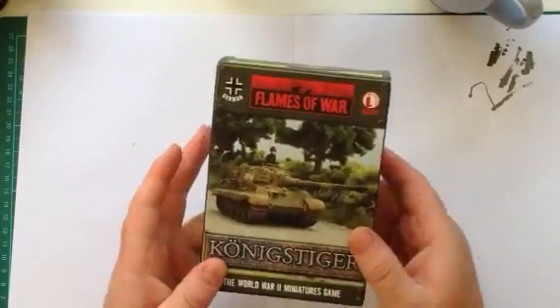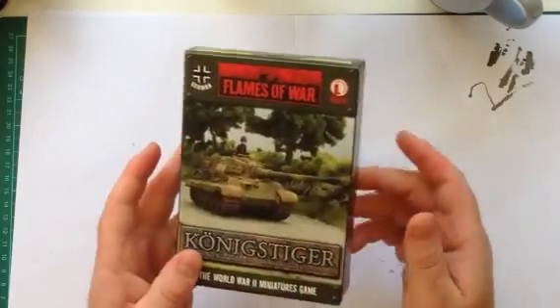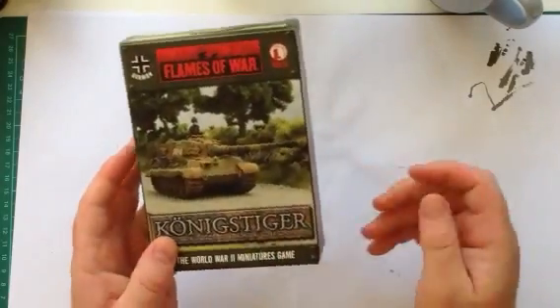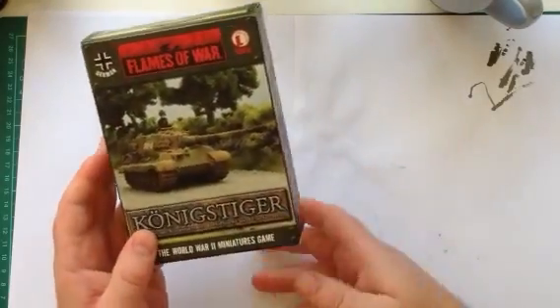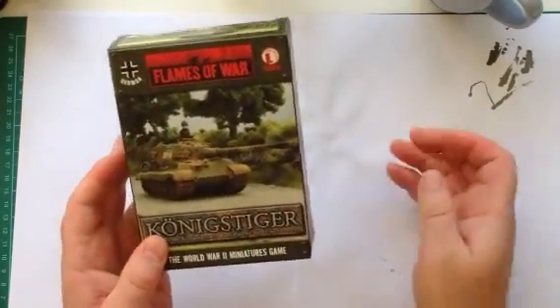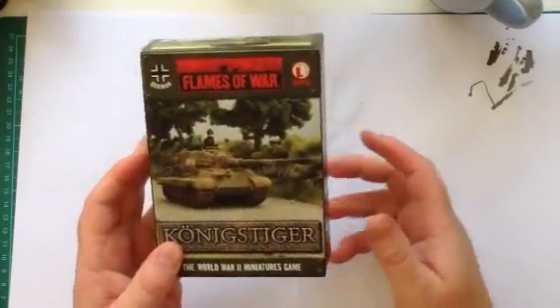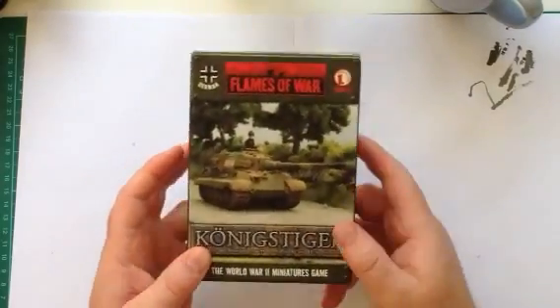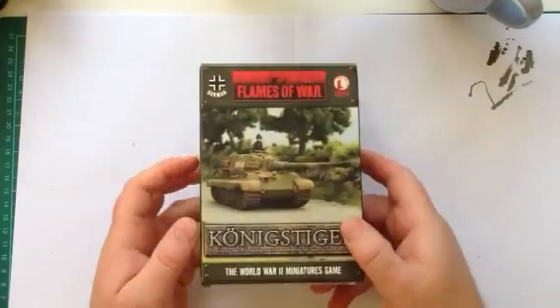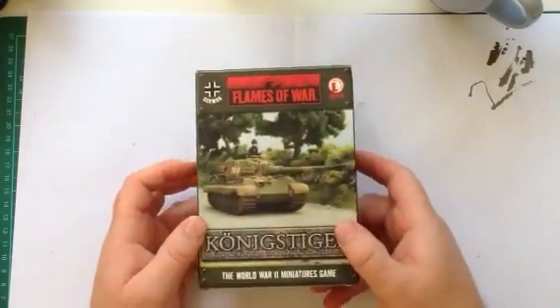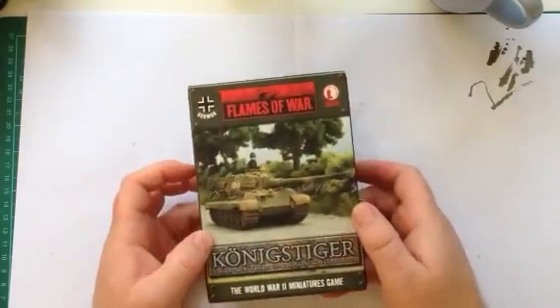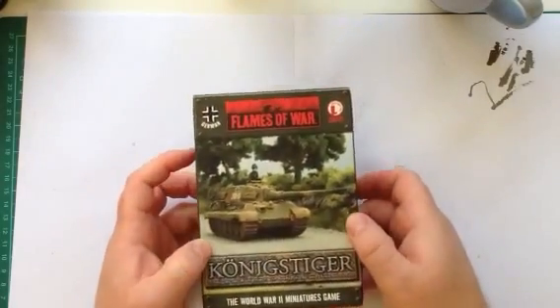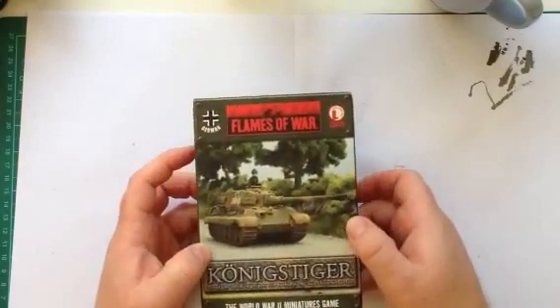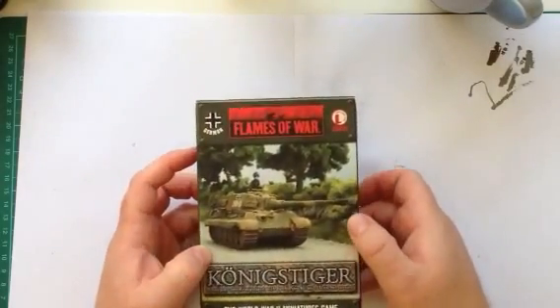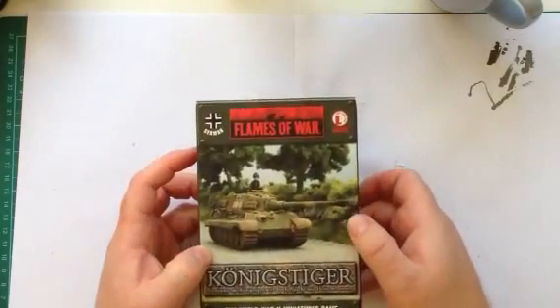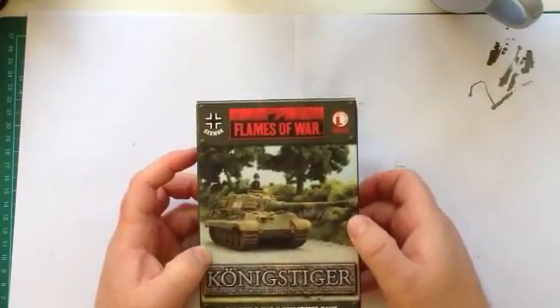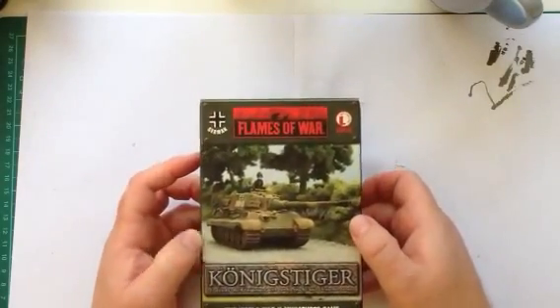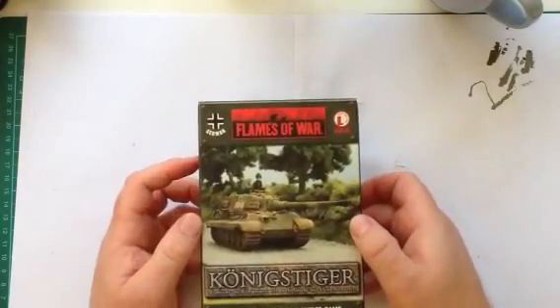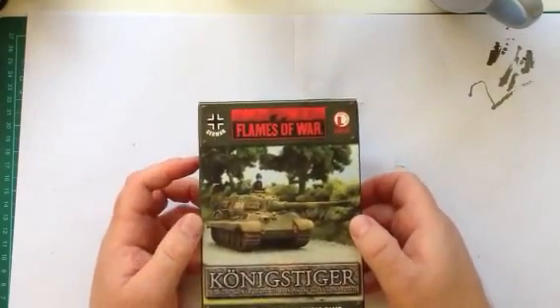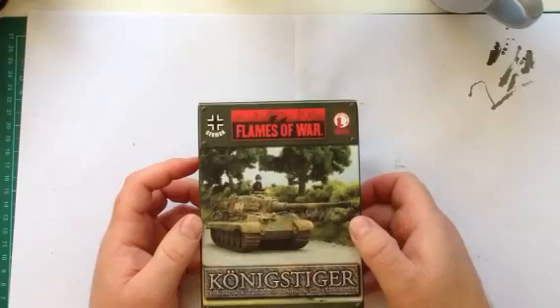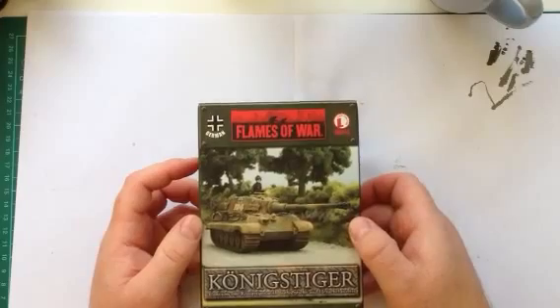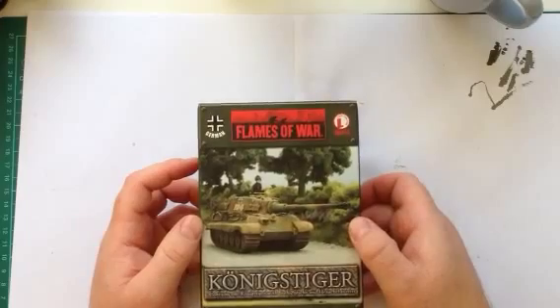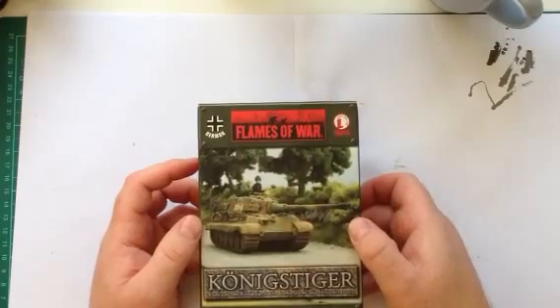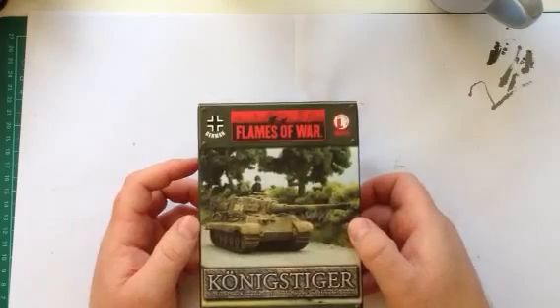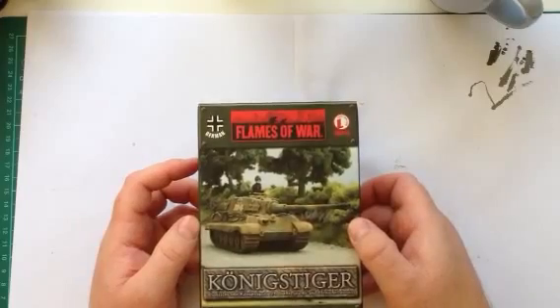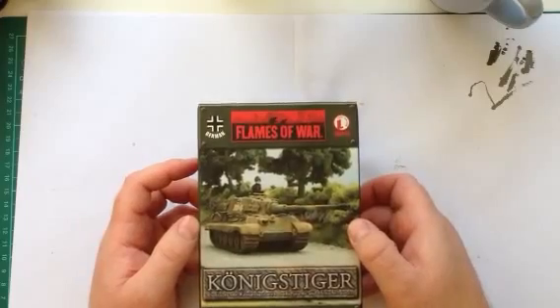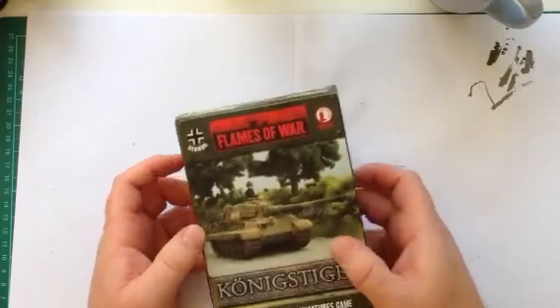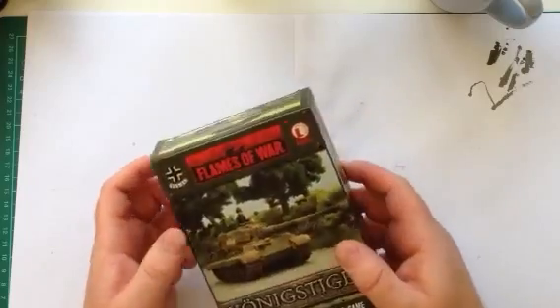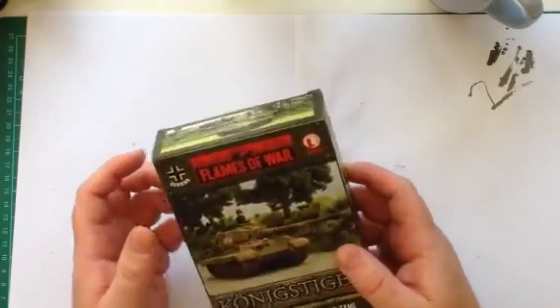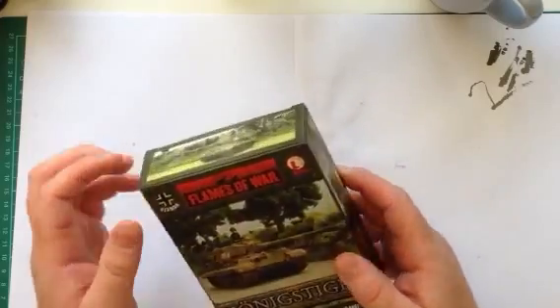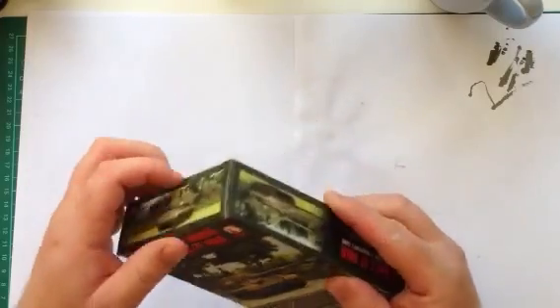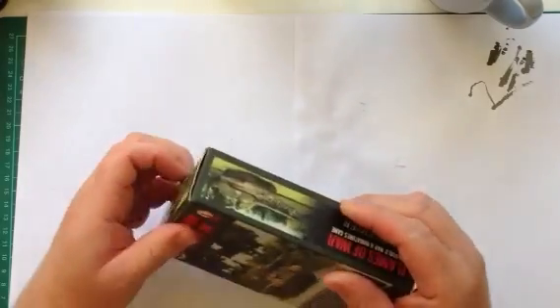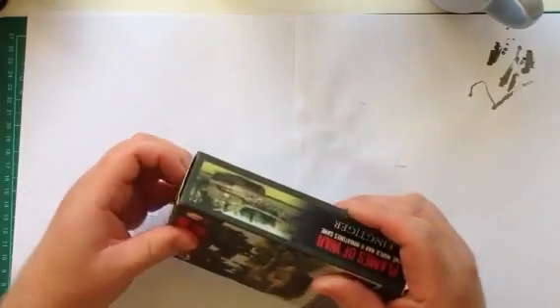Gone into the lead pile, got this out. I've had this for years, mate. I've never opened it.